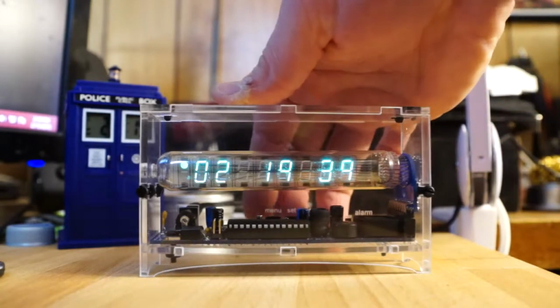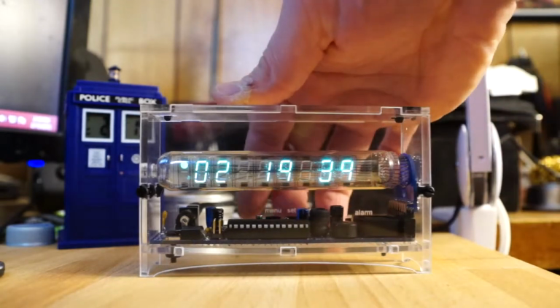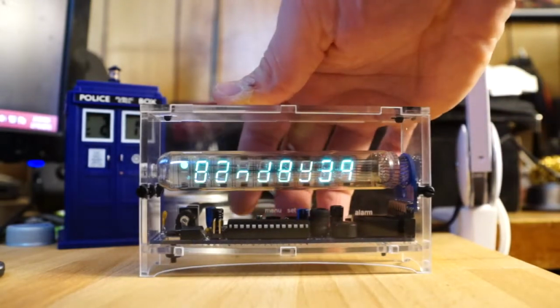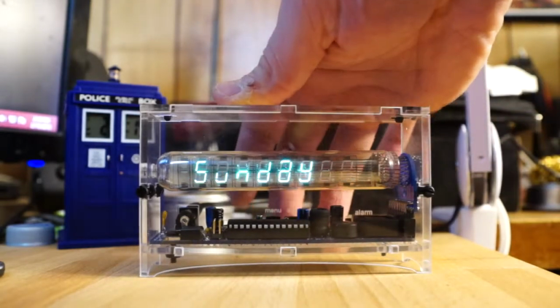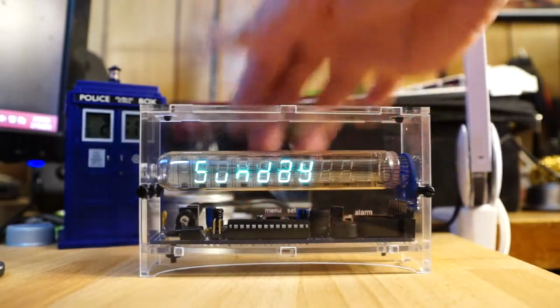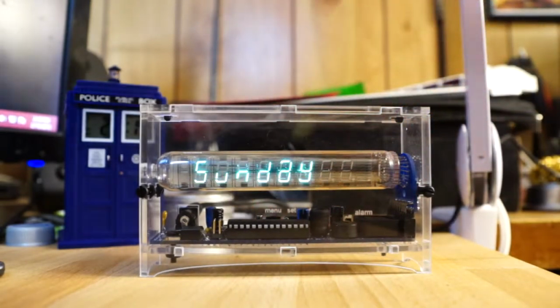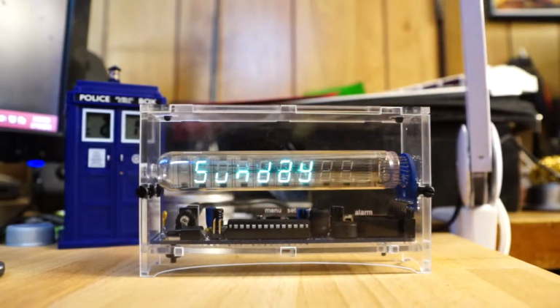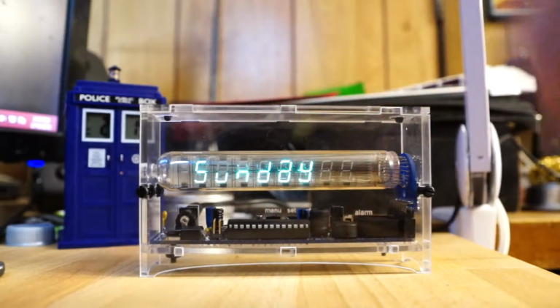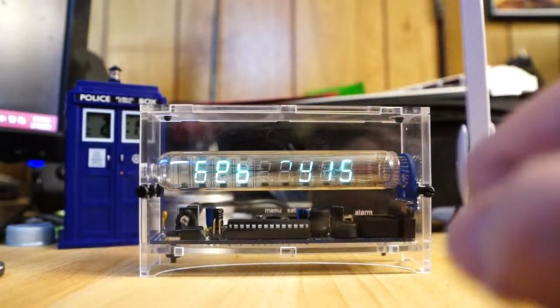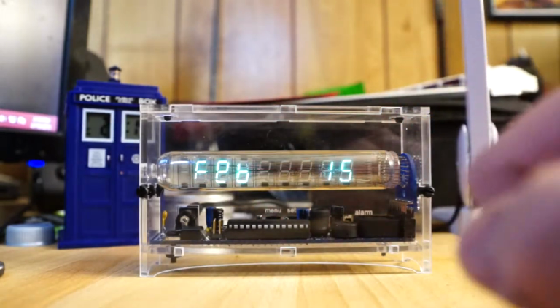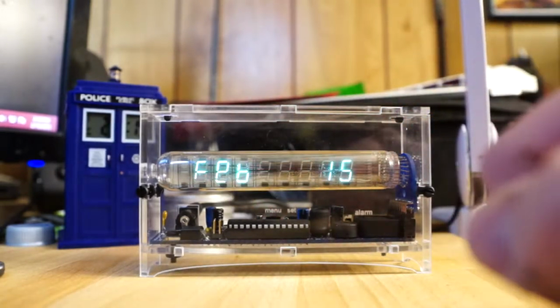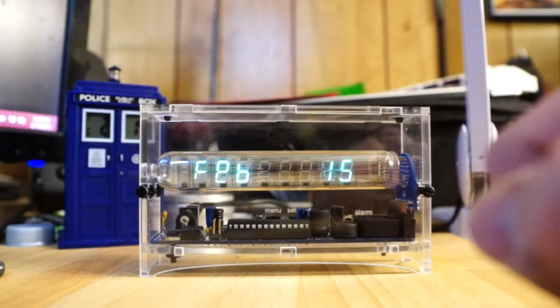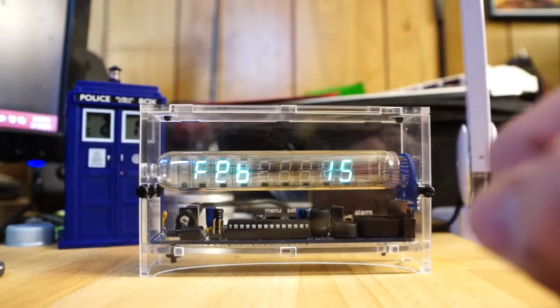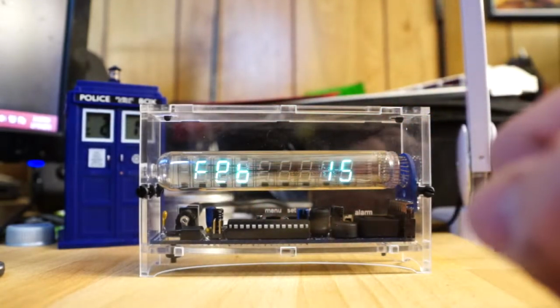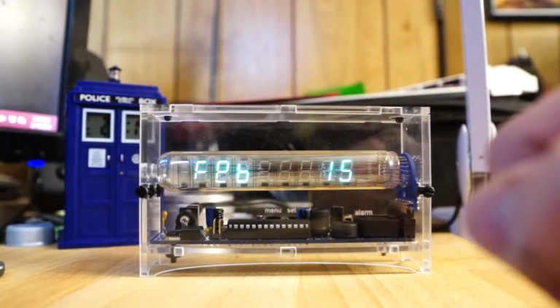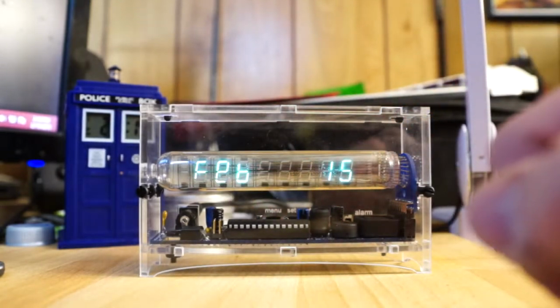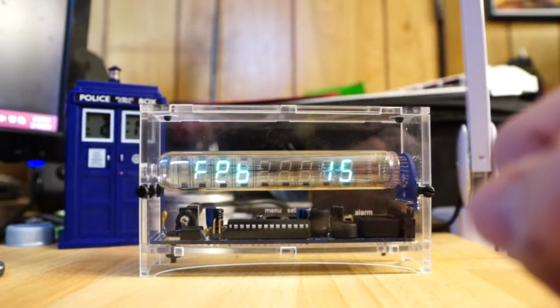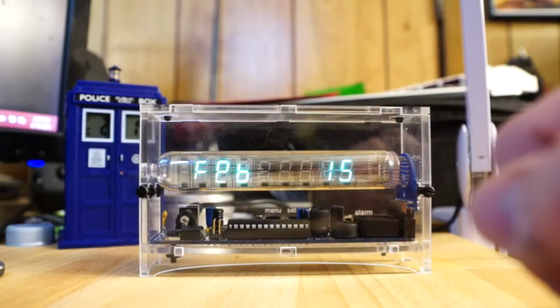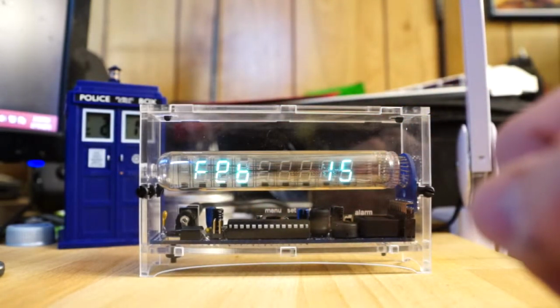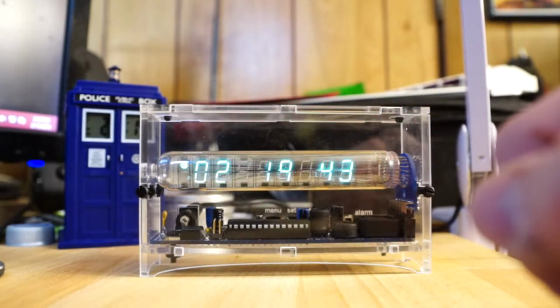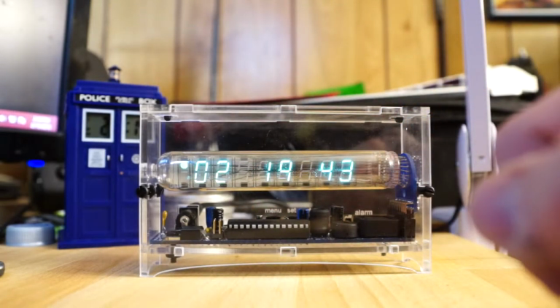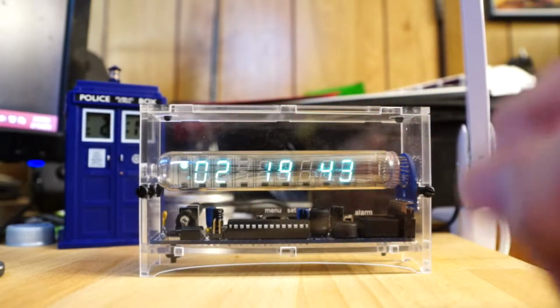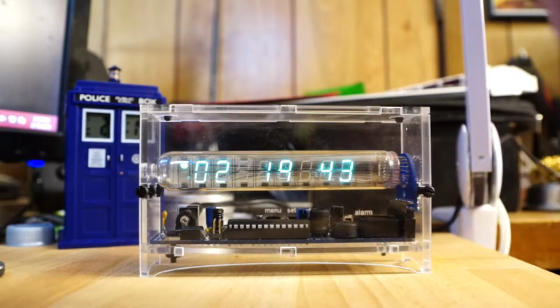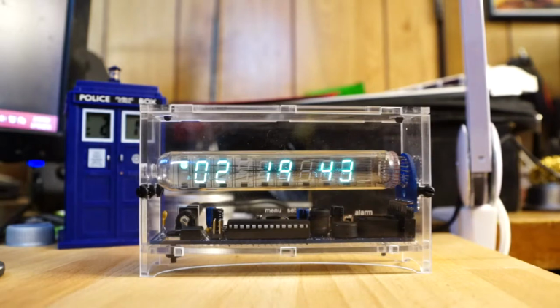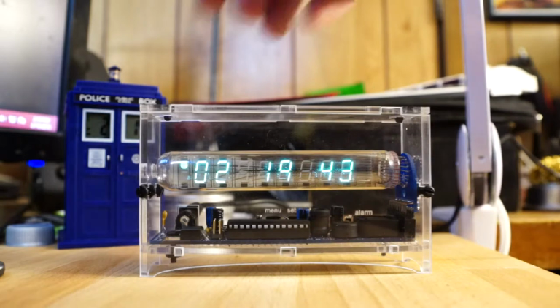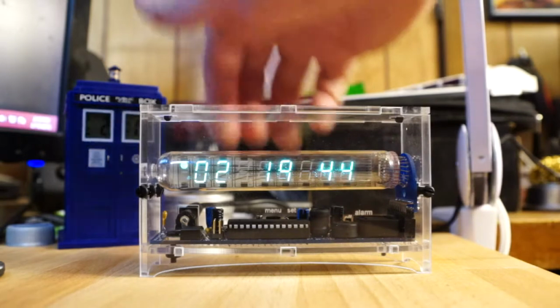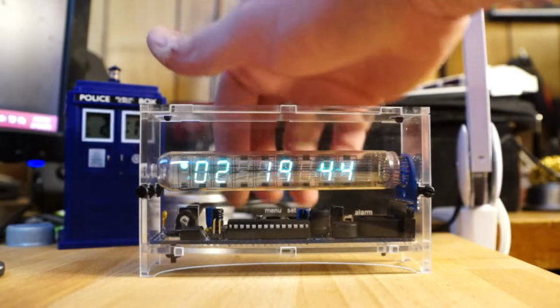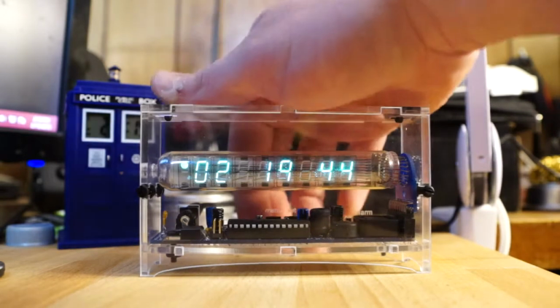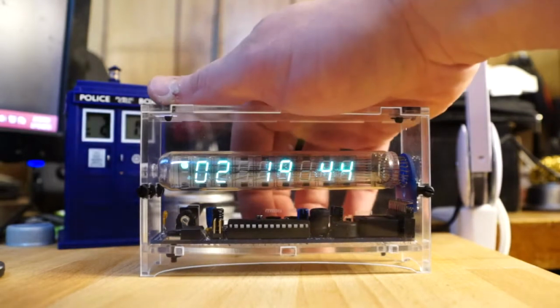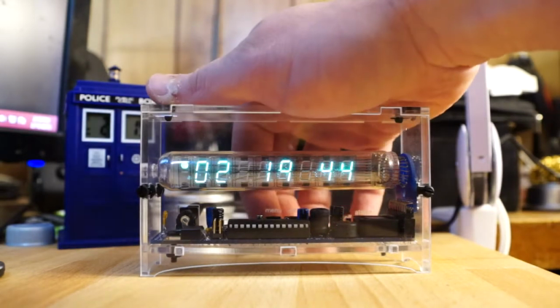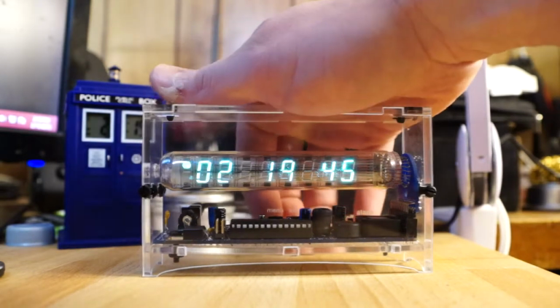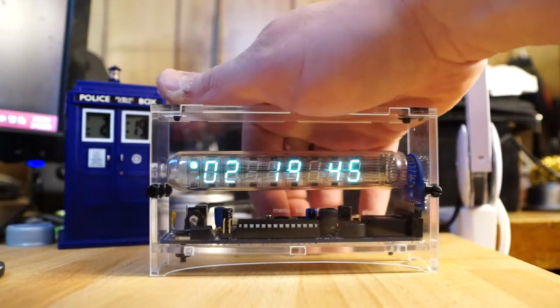And if you press any of the buttons back here, it'll show you the date and the day of the week.